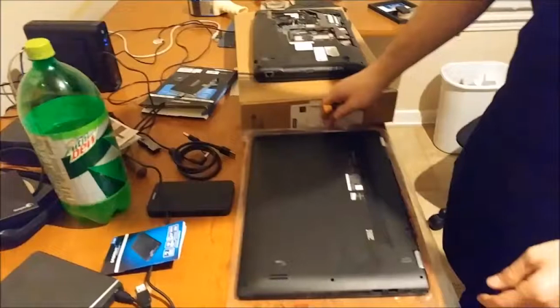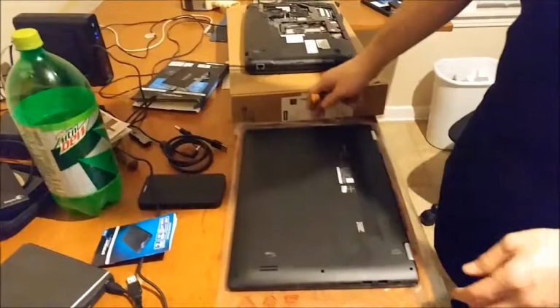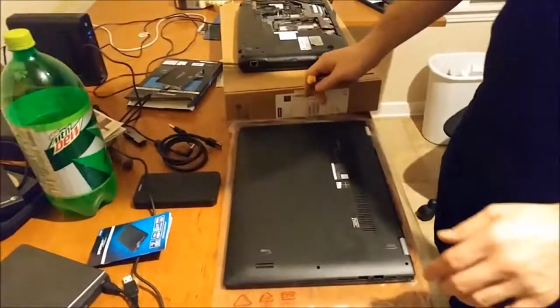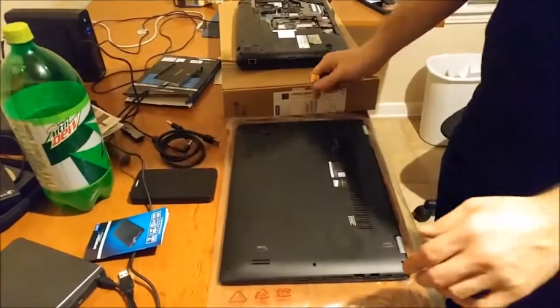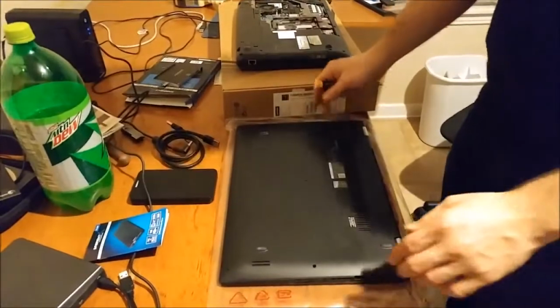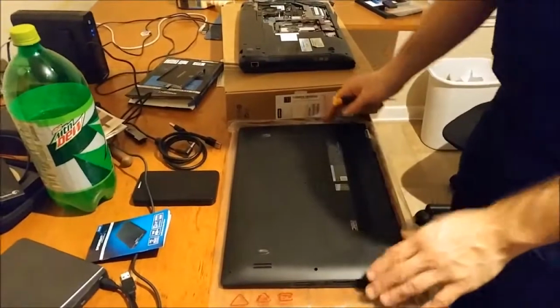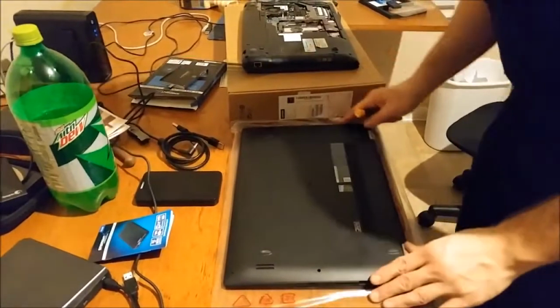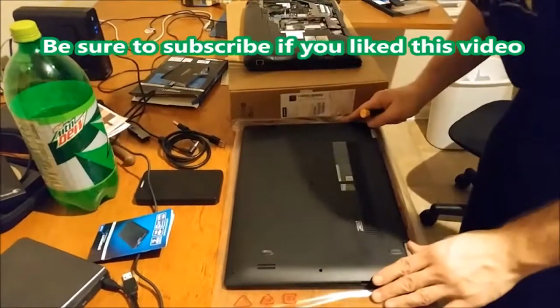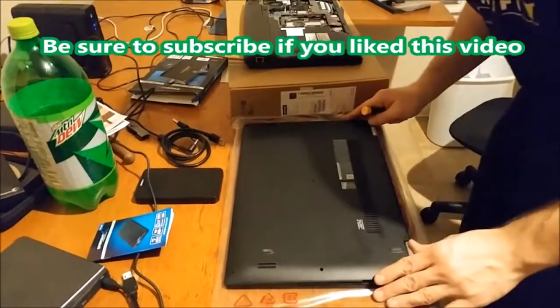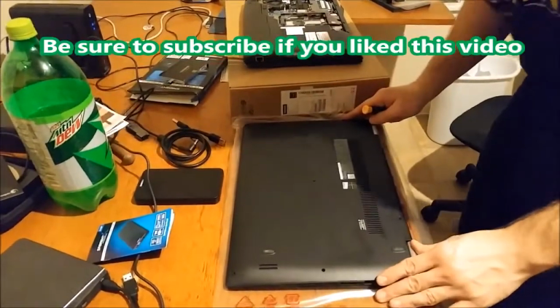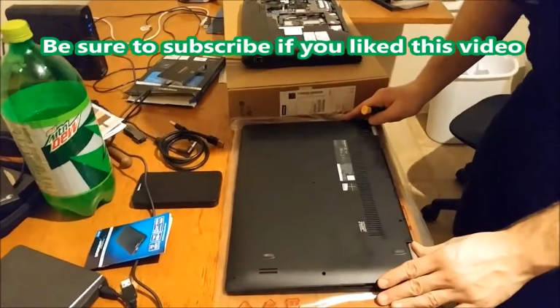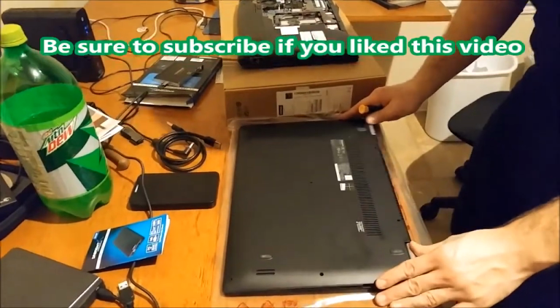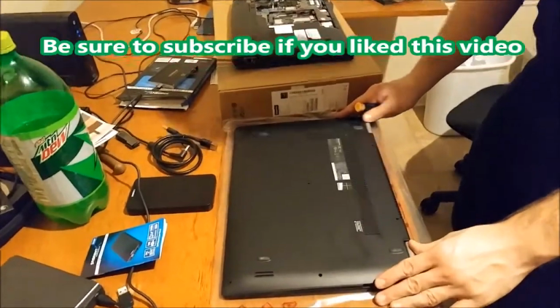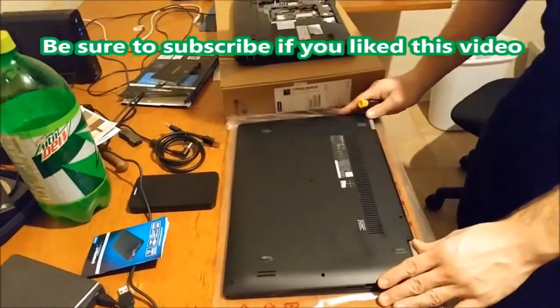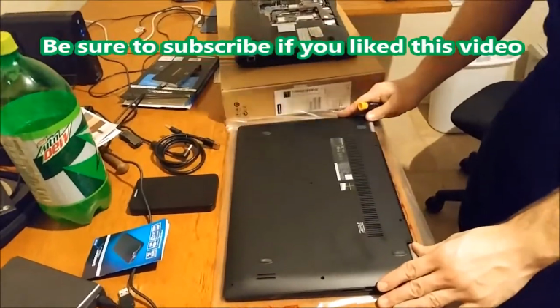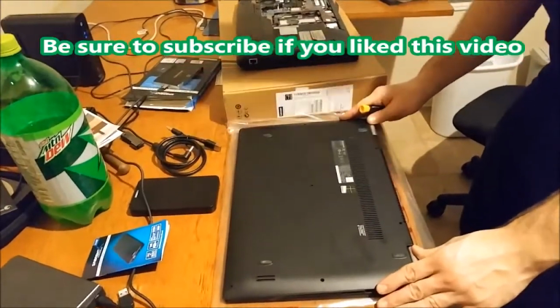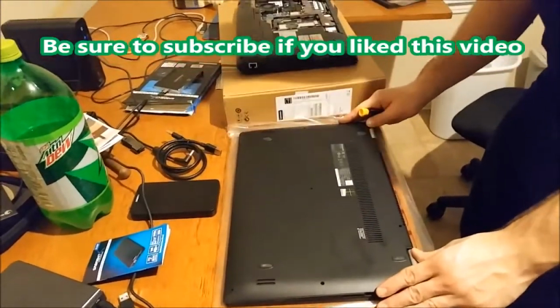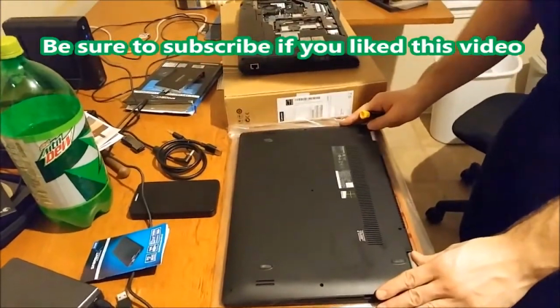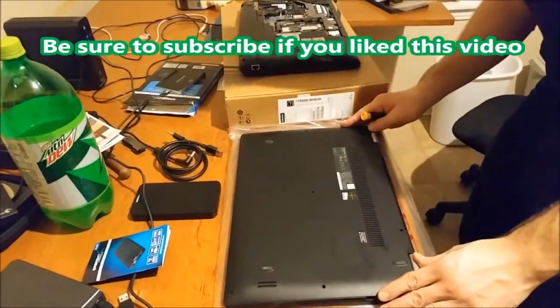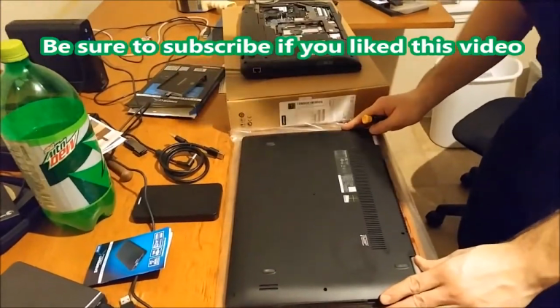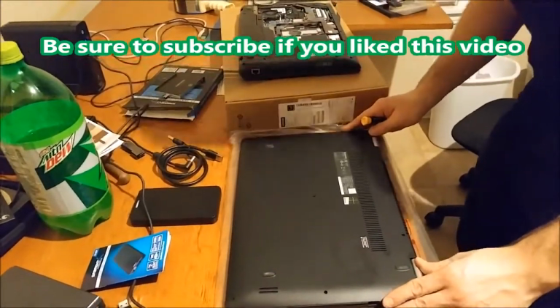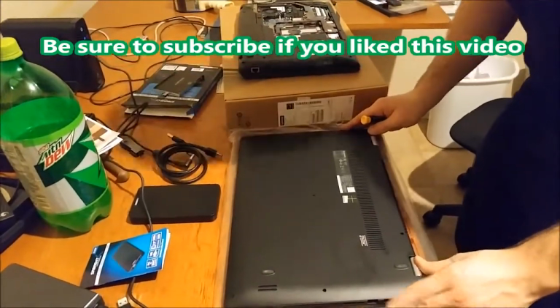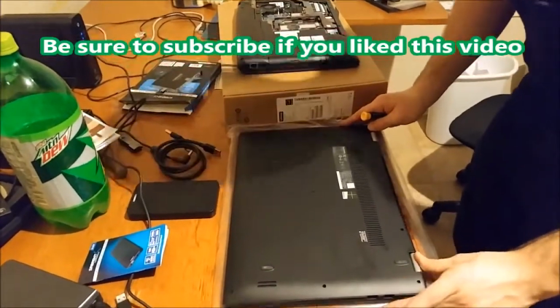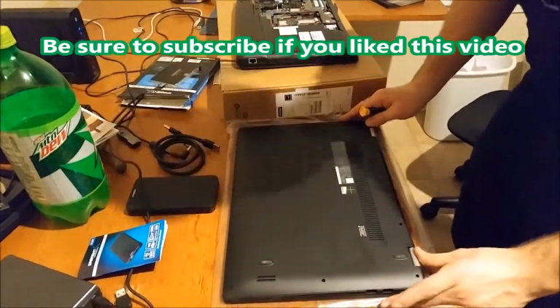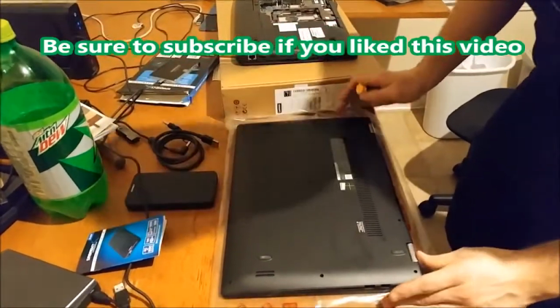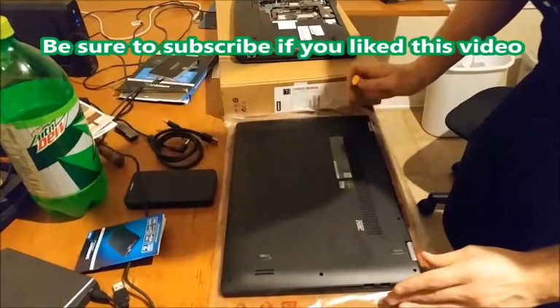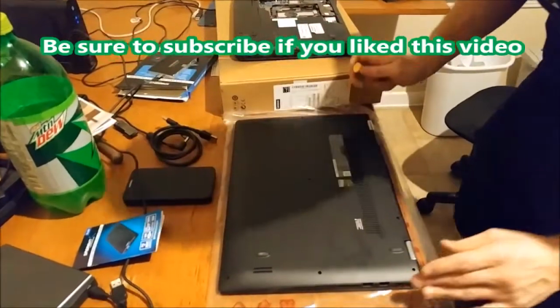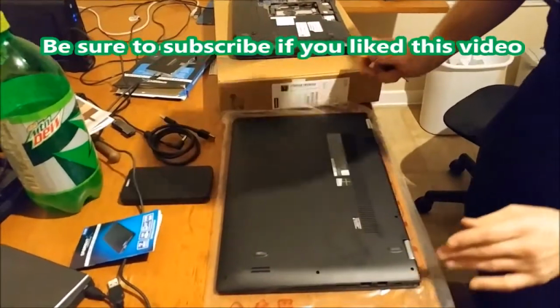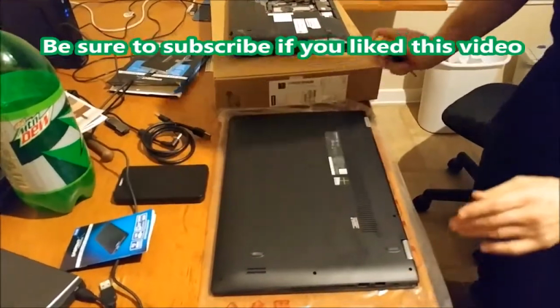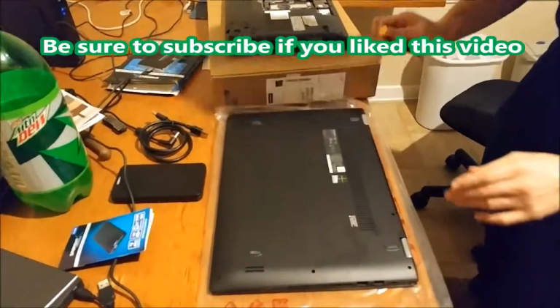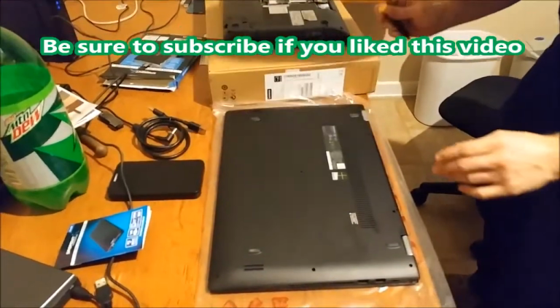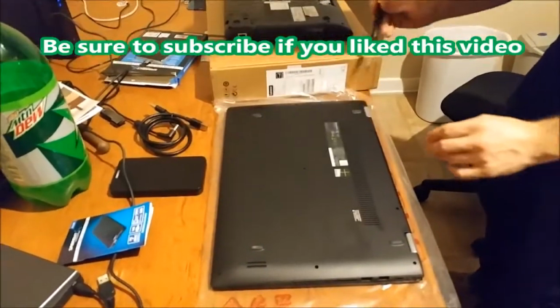Hey there YouTube. Today I'm going to show you how to take apart a Flex 3 and exchange the hard drive.